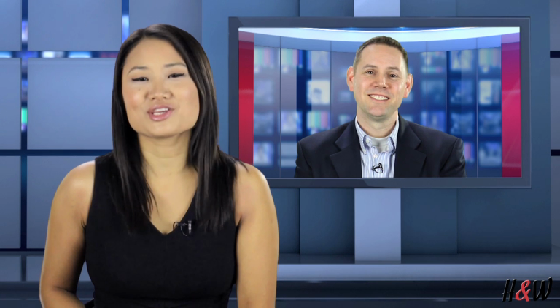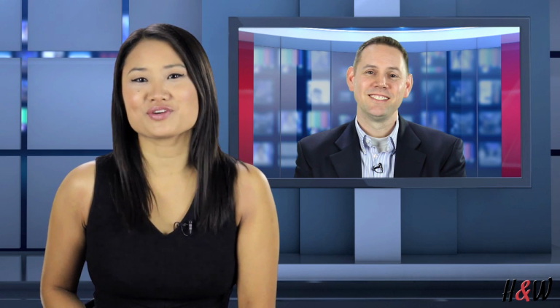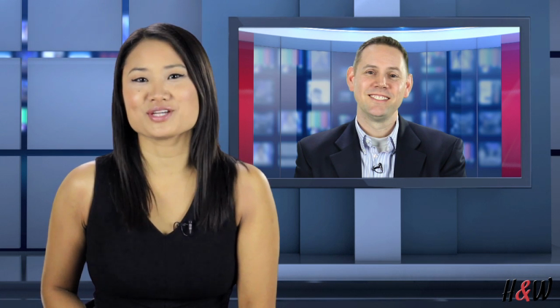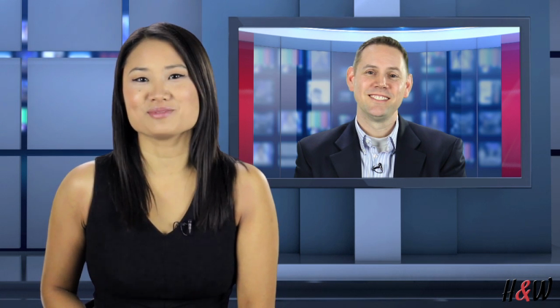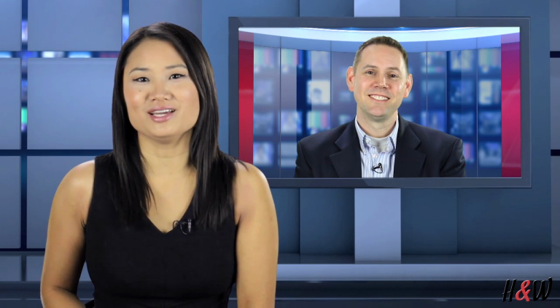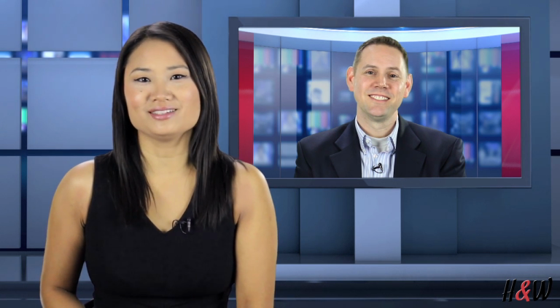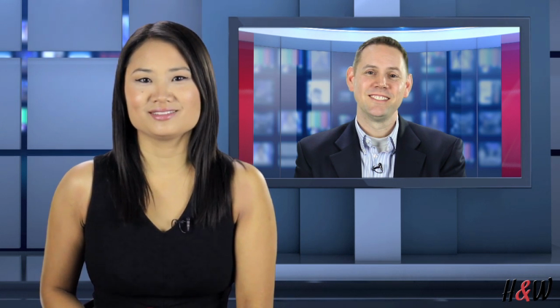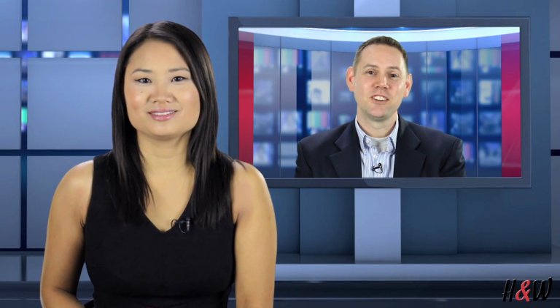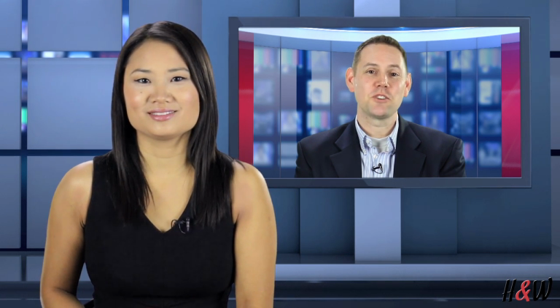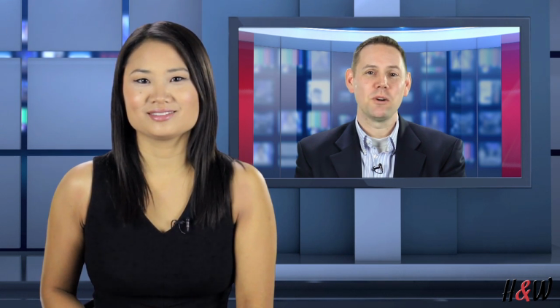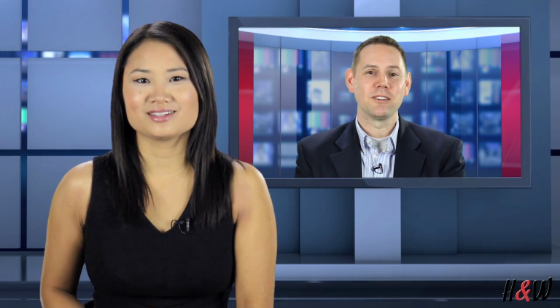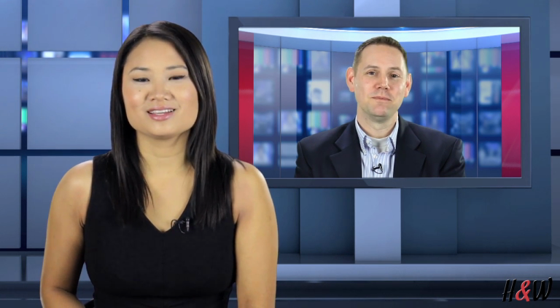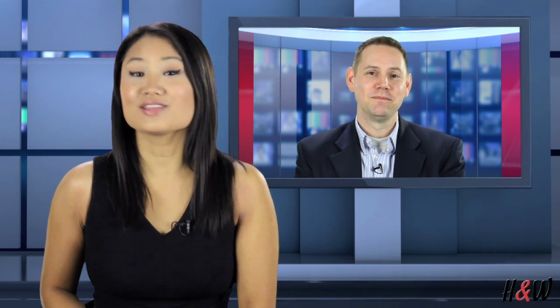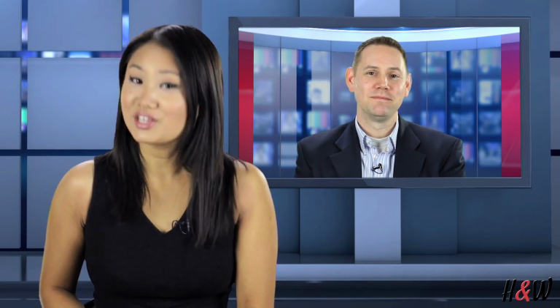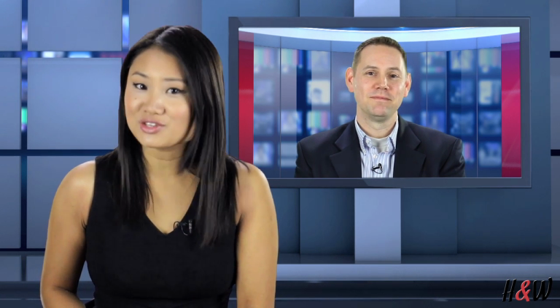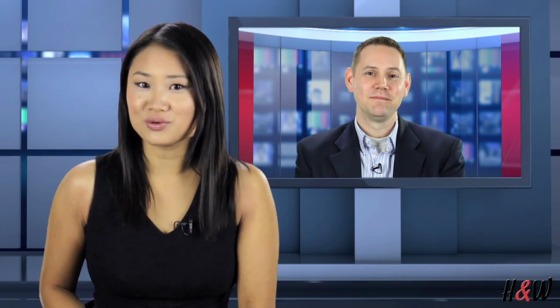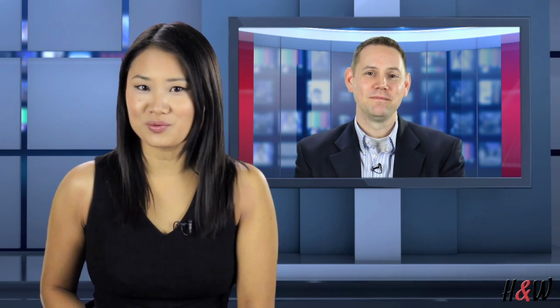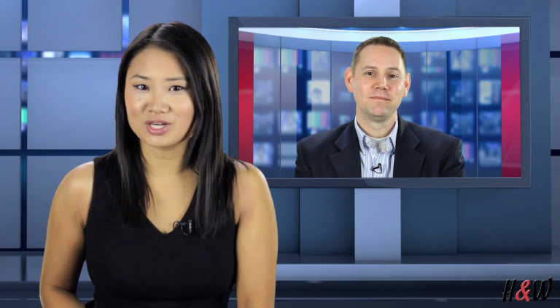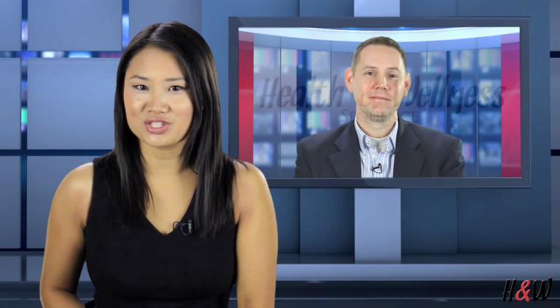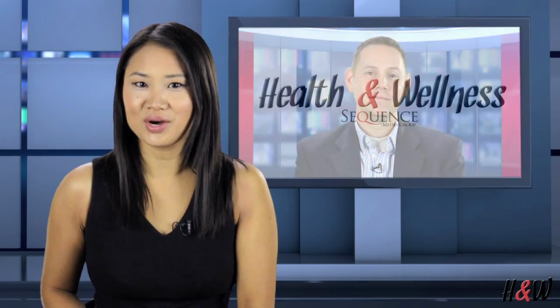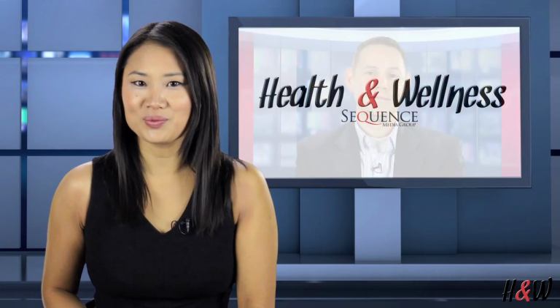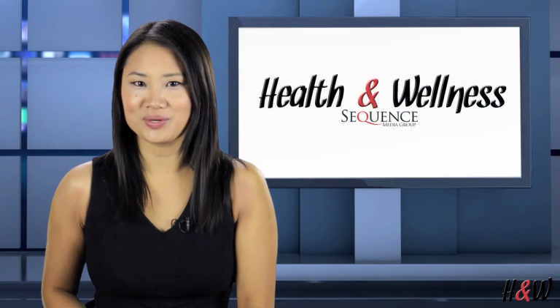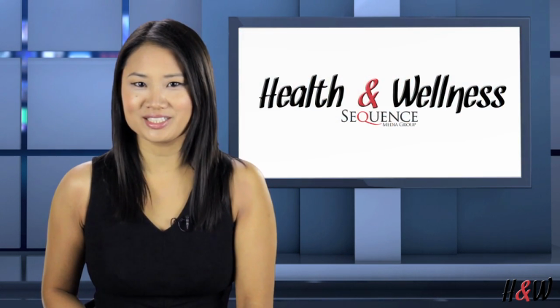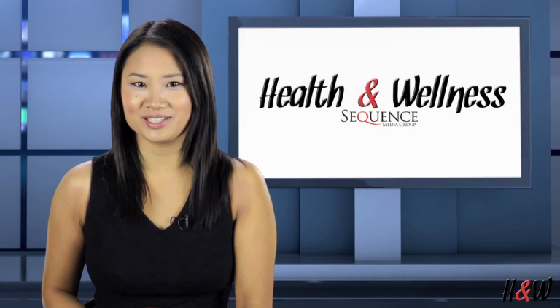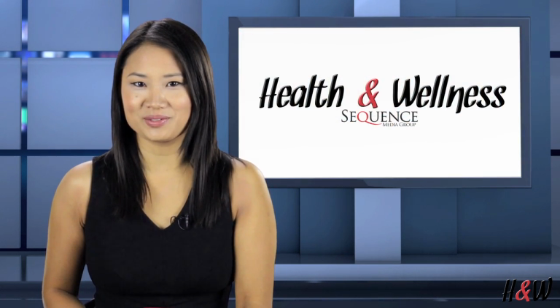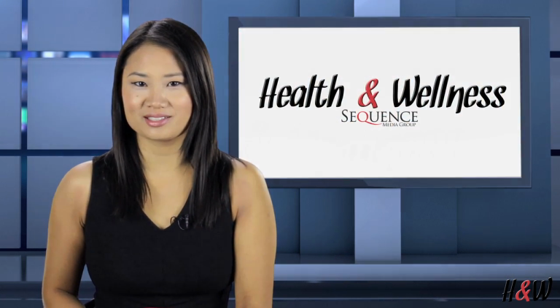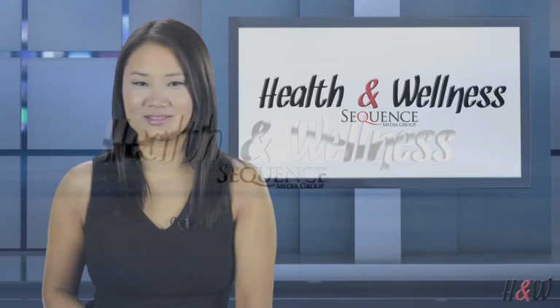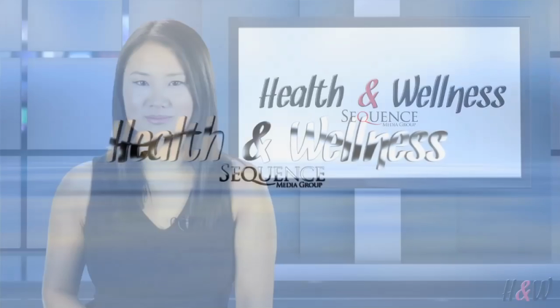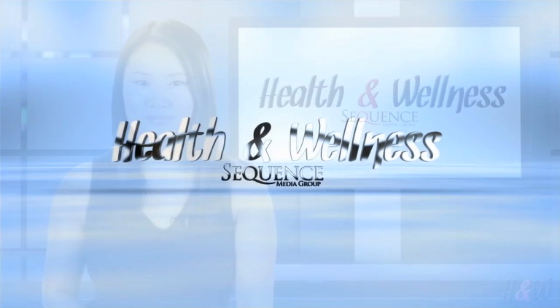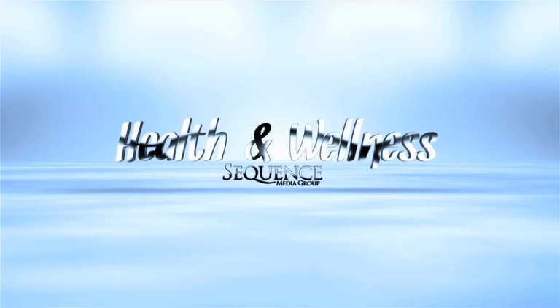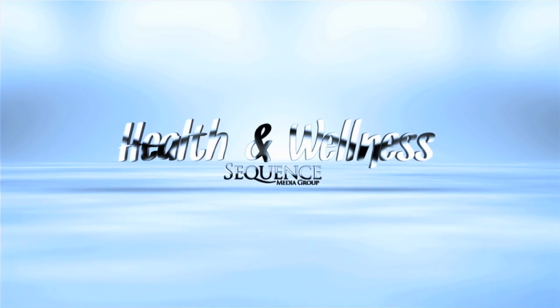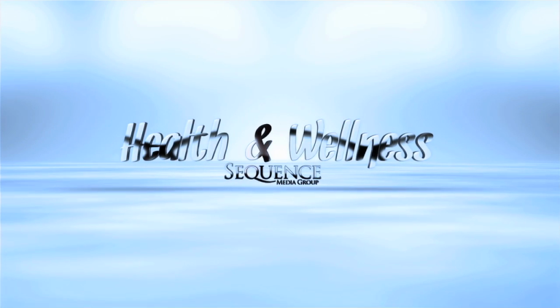Thank you for your time today. You're so welcome. And thank you for watching the Health and Wellness Network.